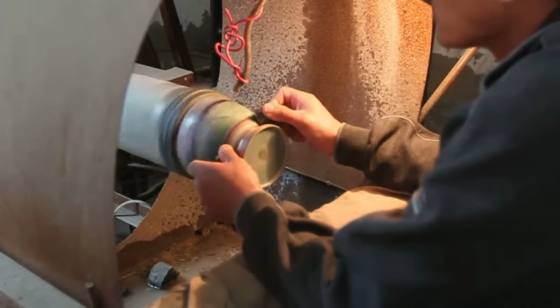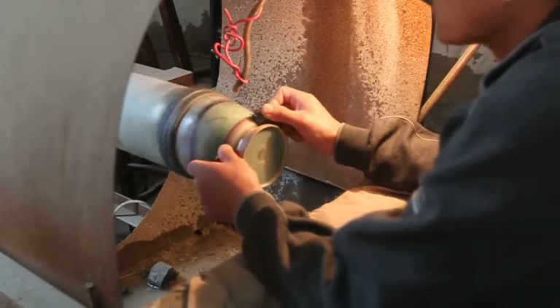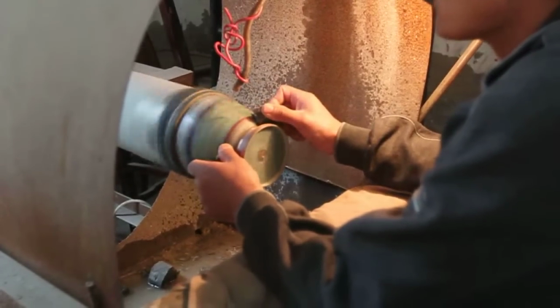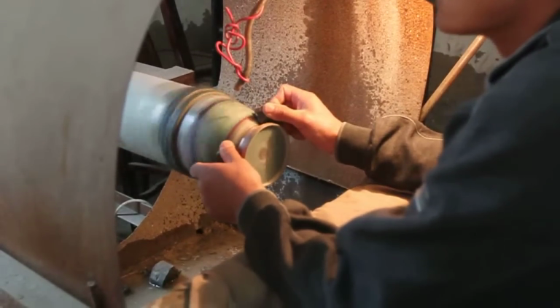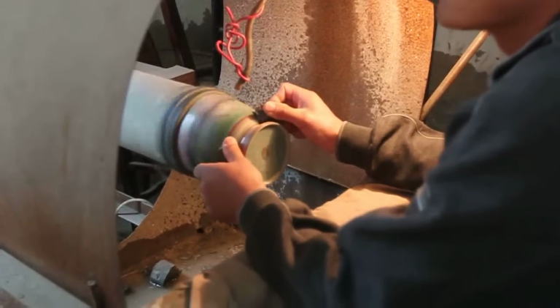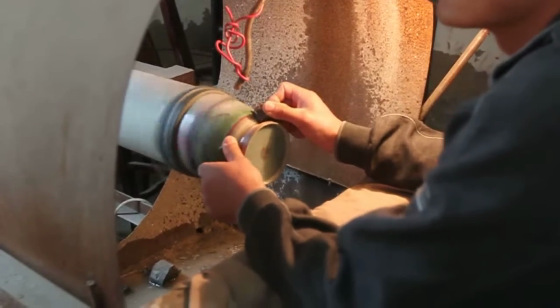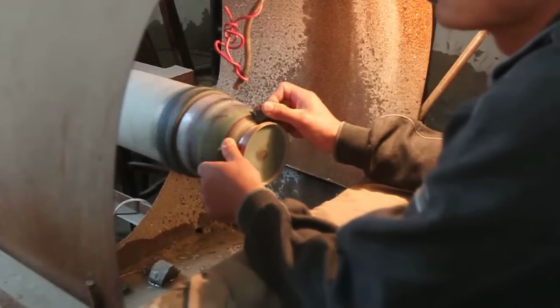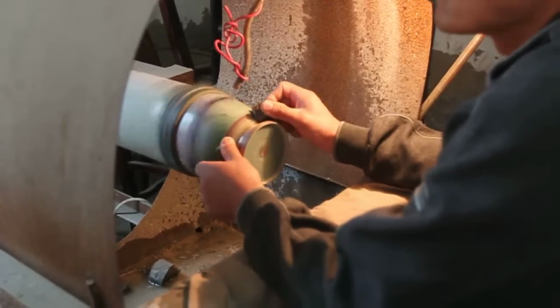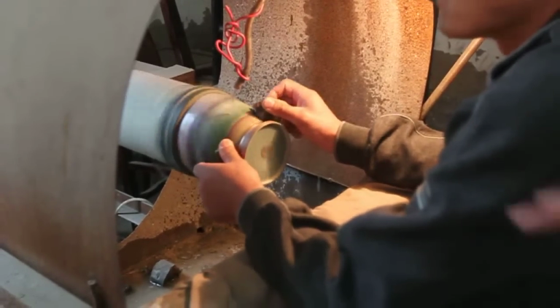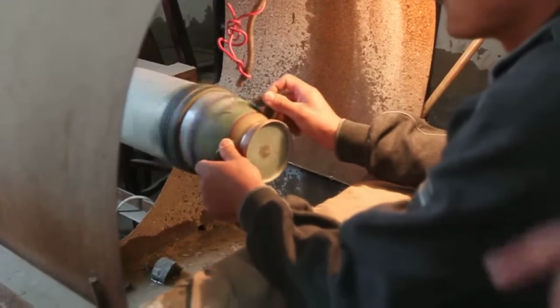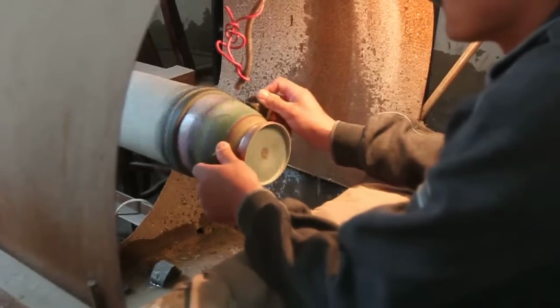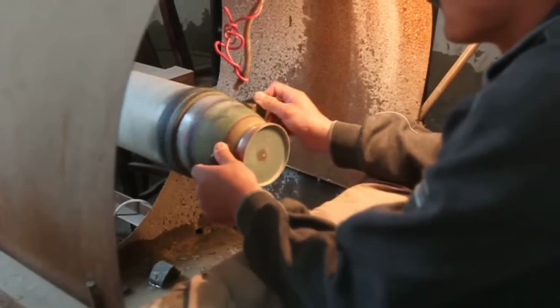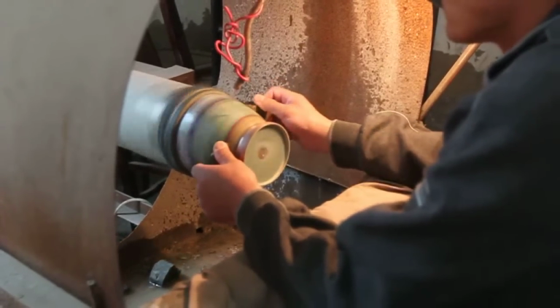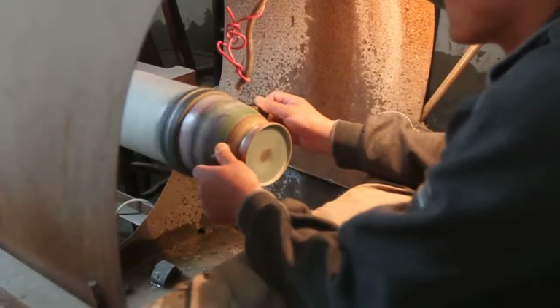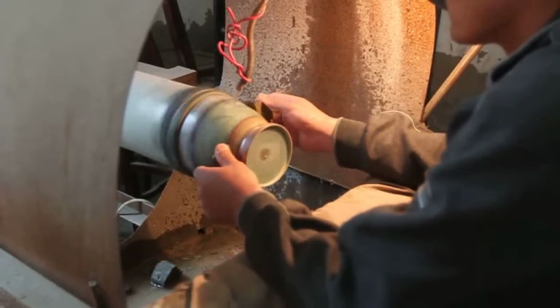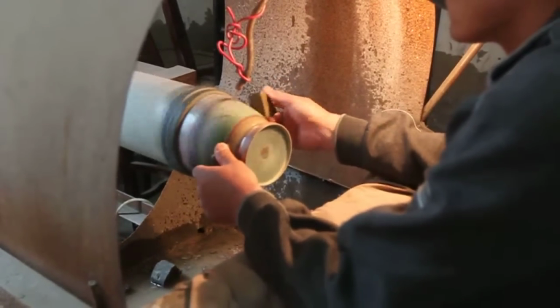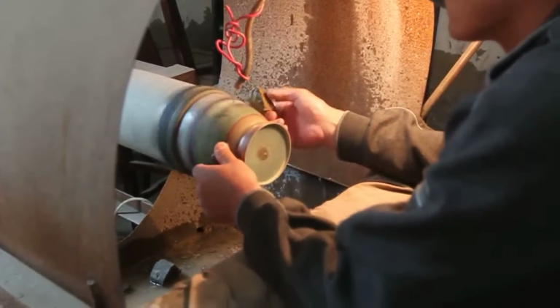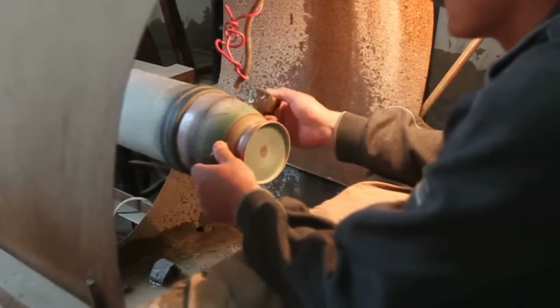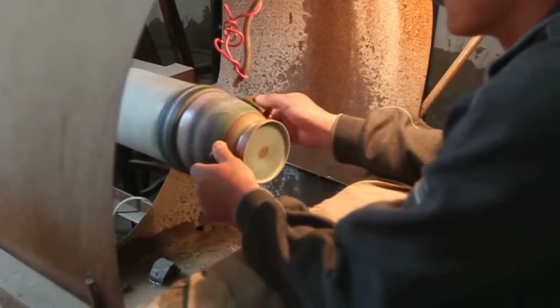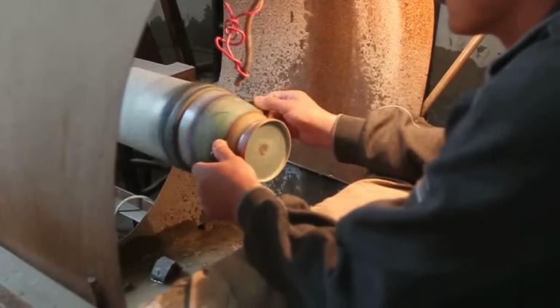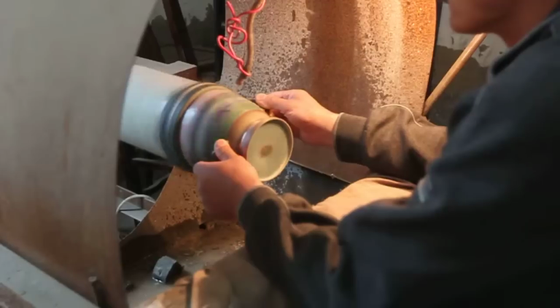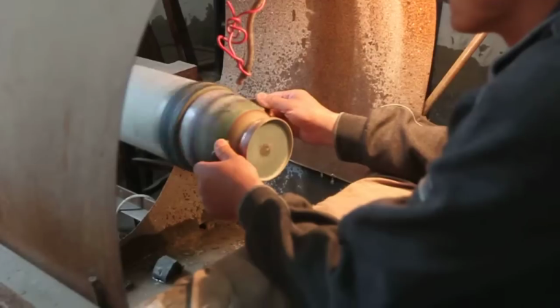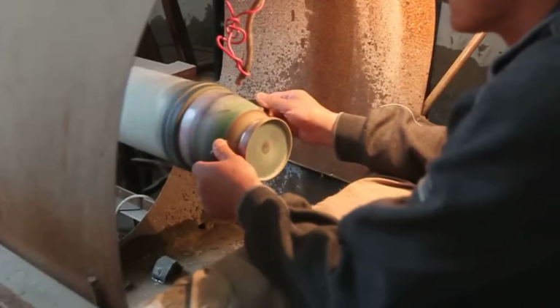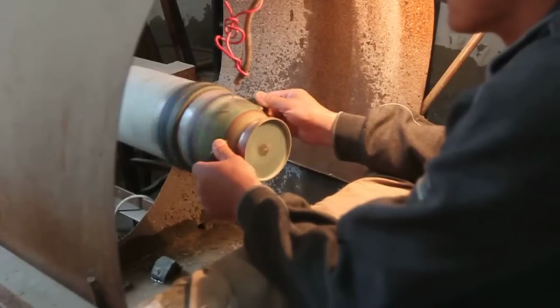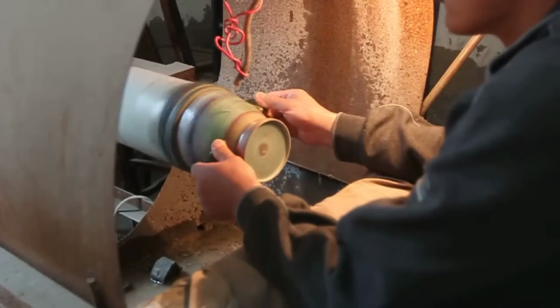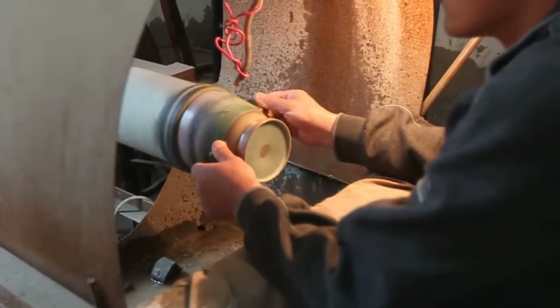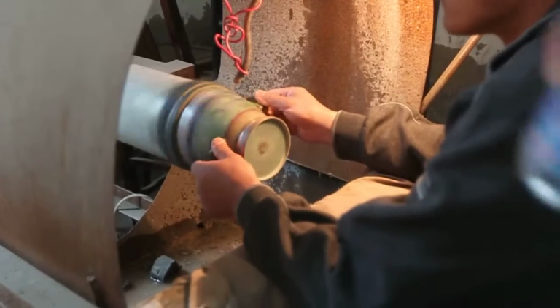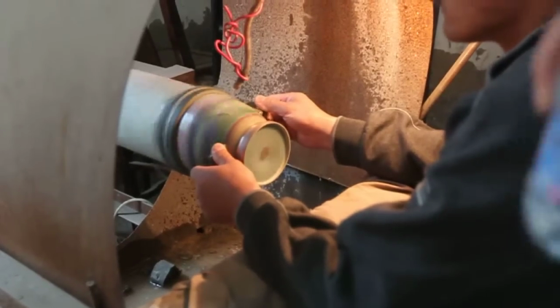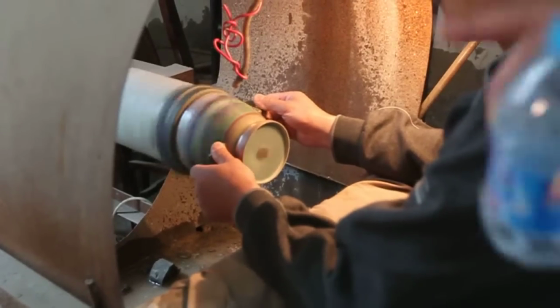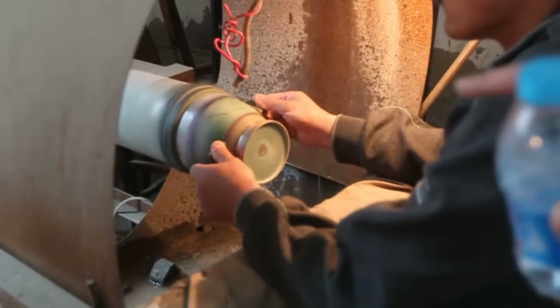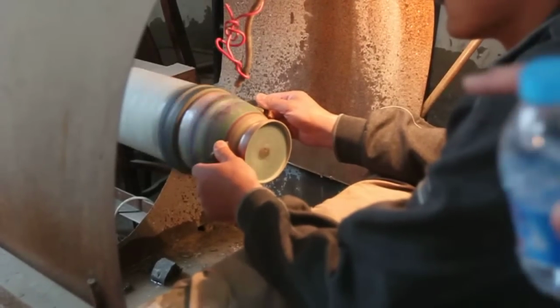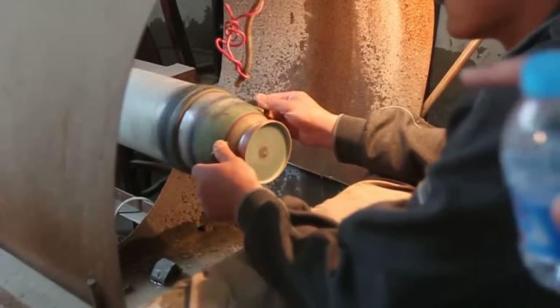This side is before polishing — it takes 3 days before polishing. Let's finish the whole product.